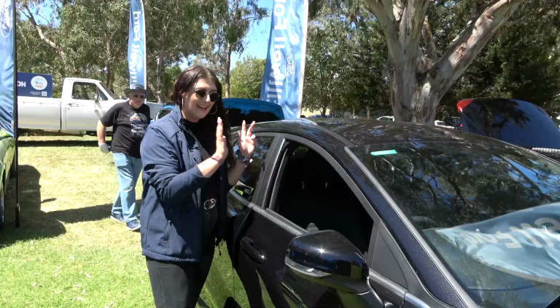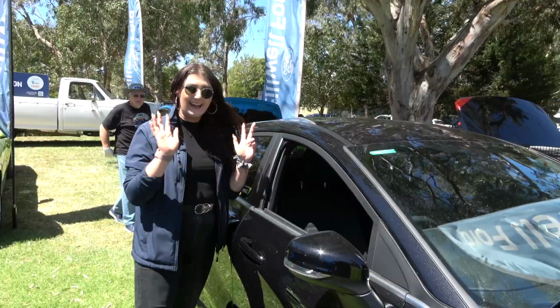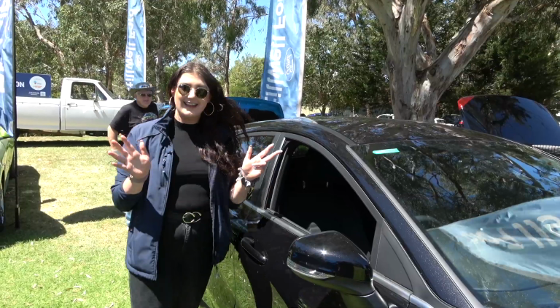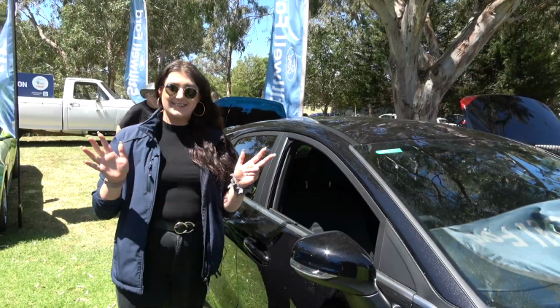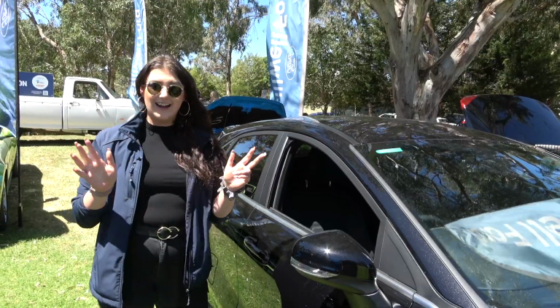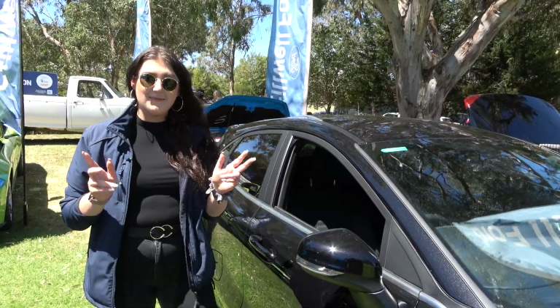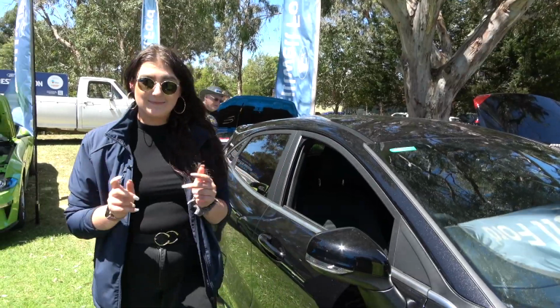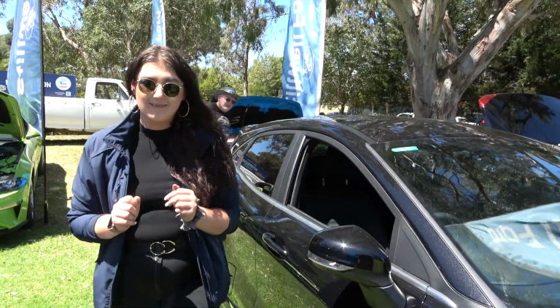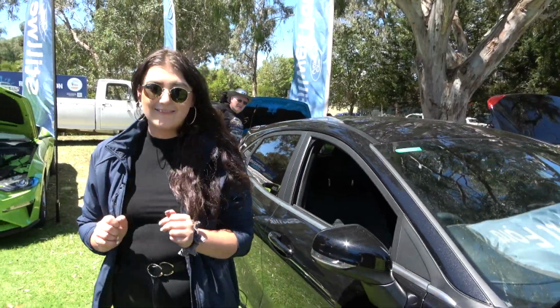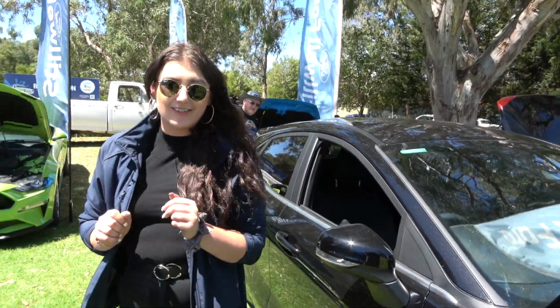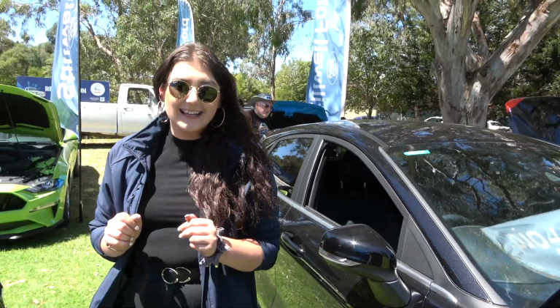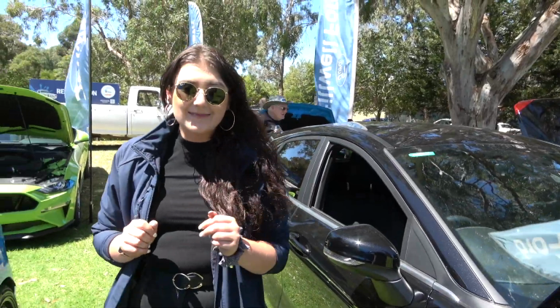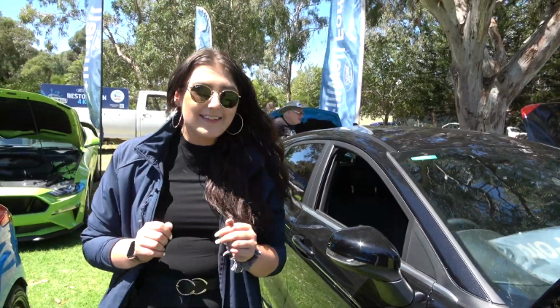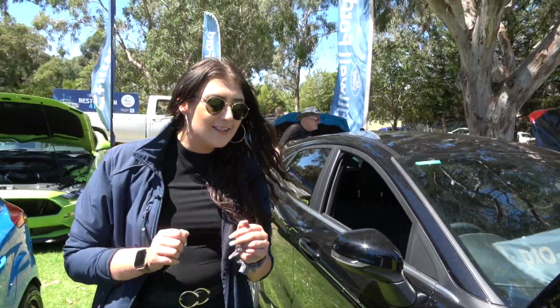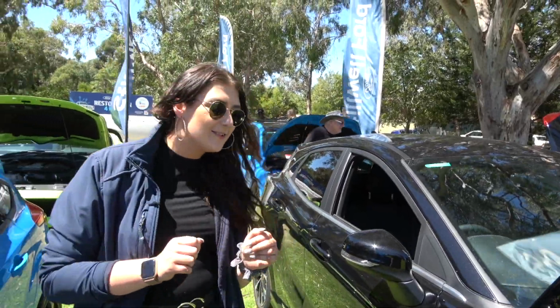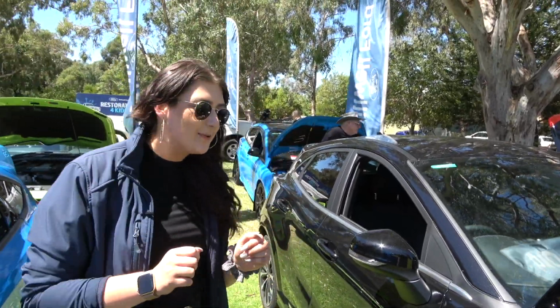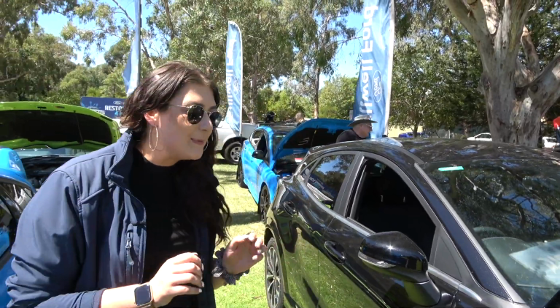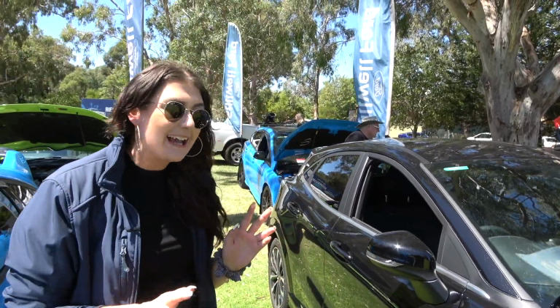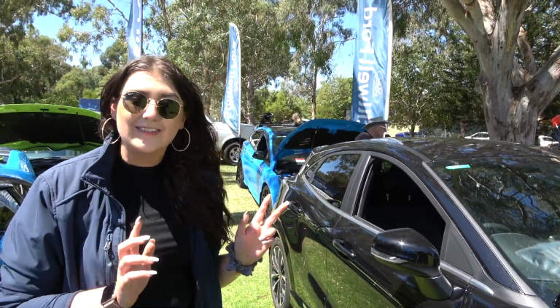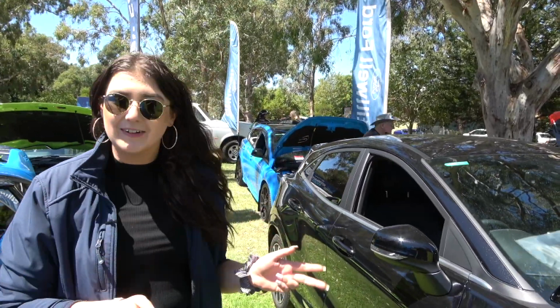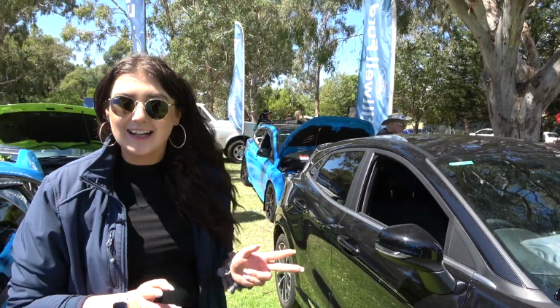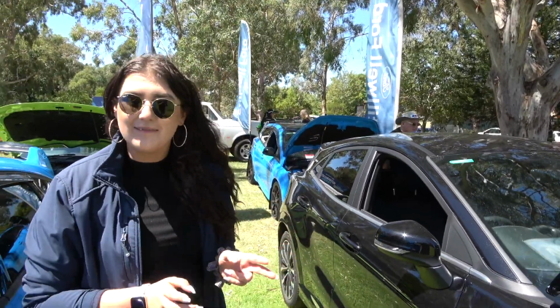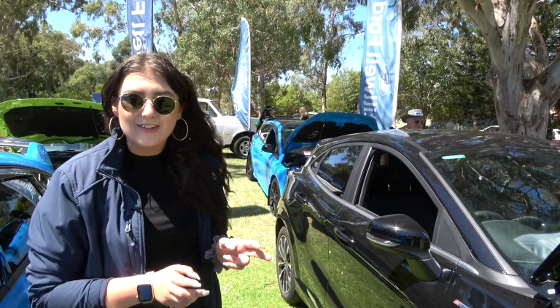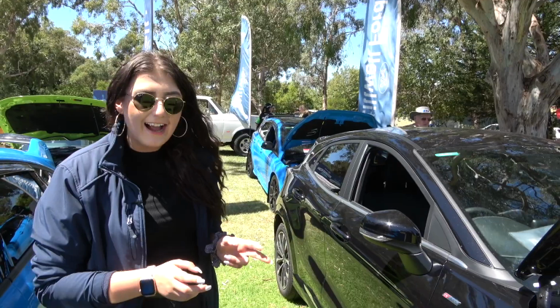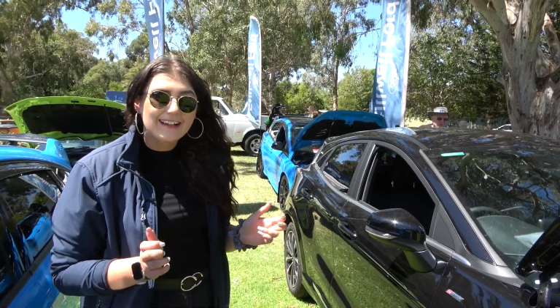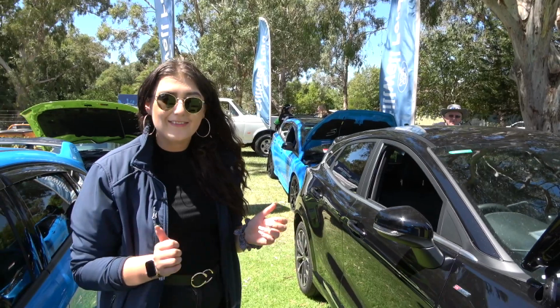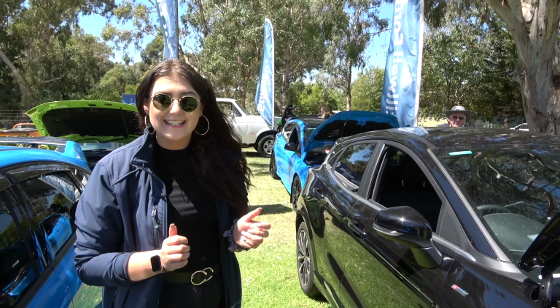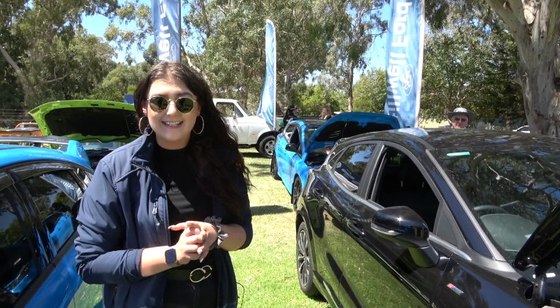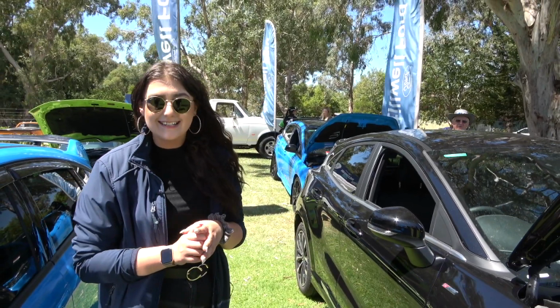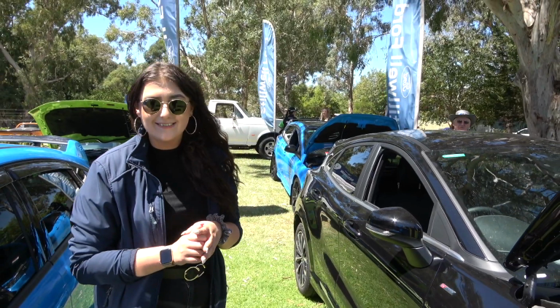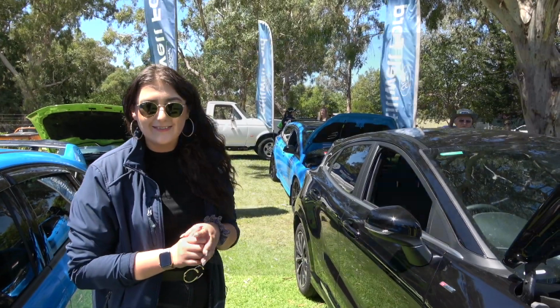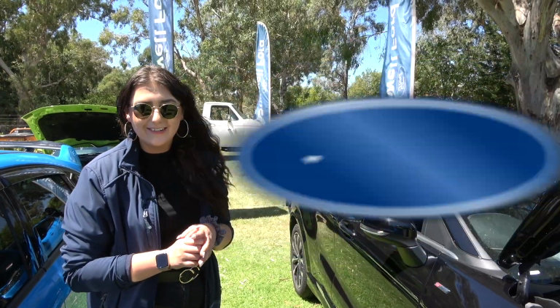And that's a wrap — that's my five favourite things about the new Ford Puma. If you want to come have a drive, come and see me down at Stillwell Ford.